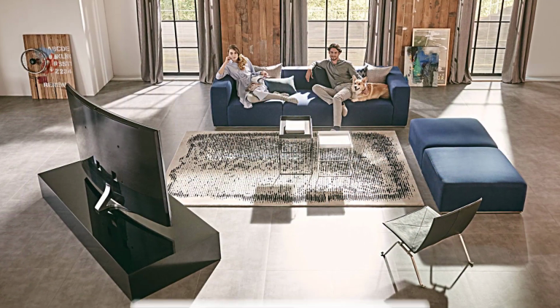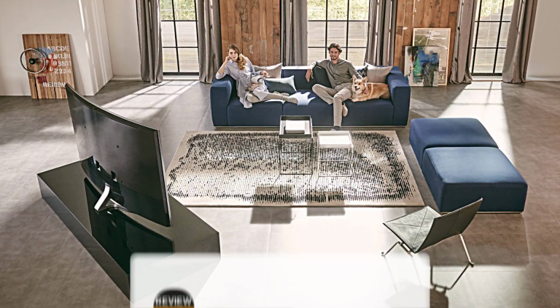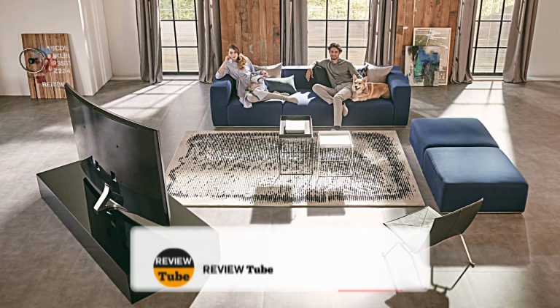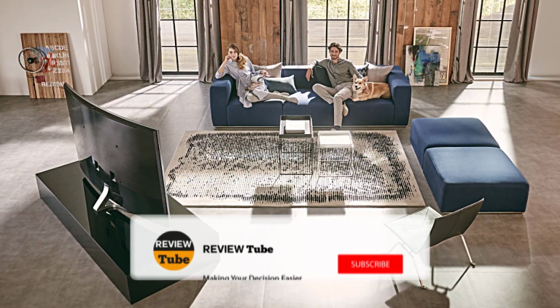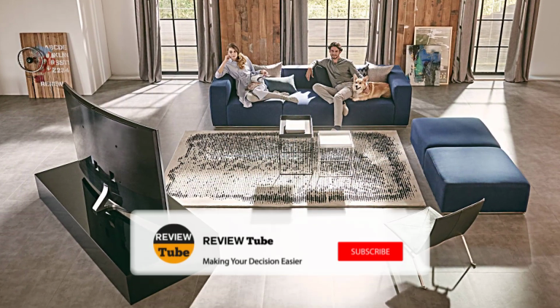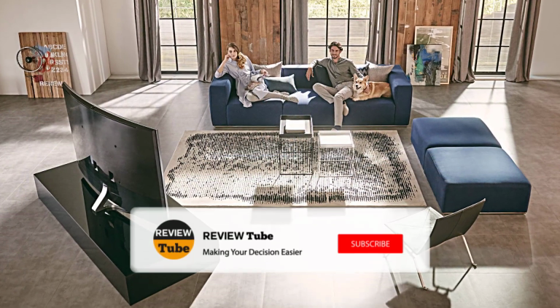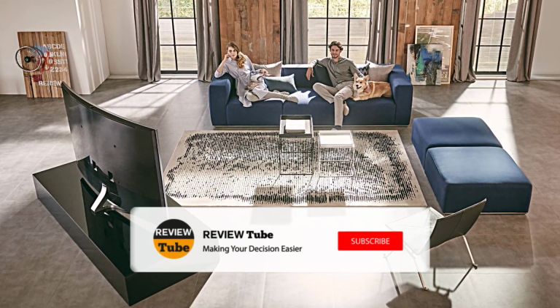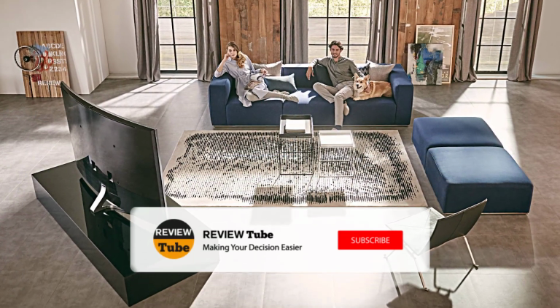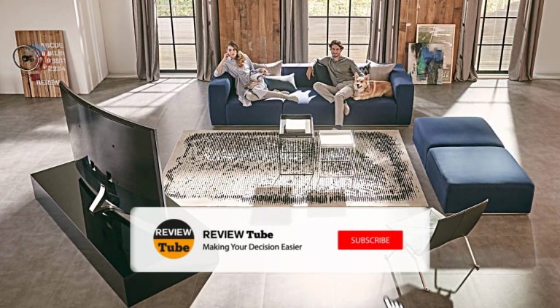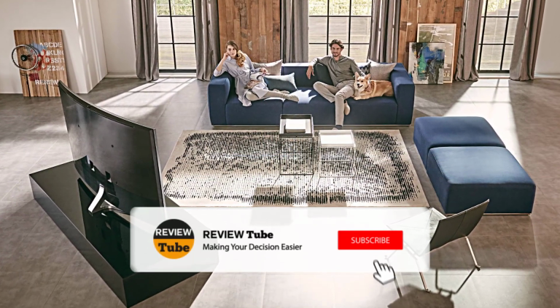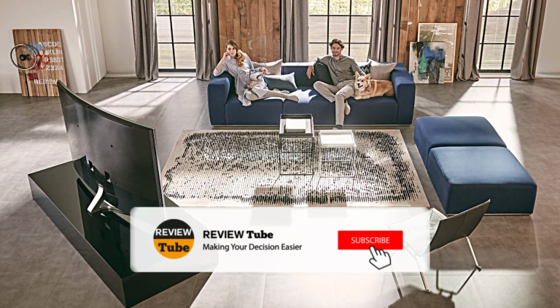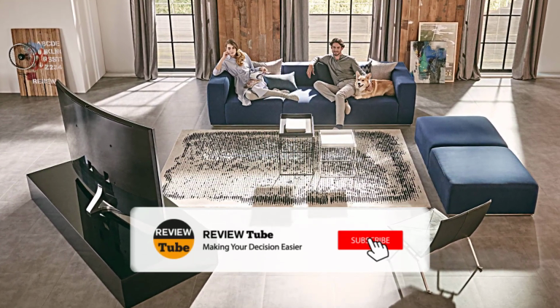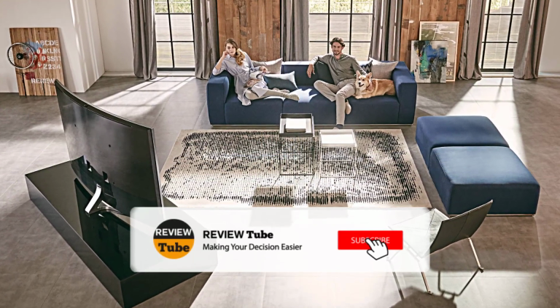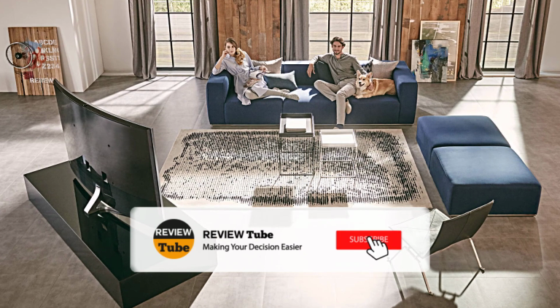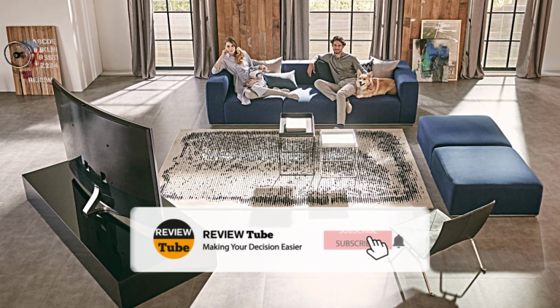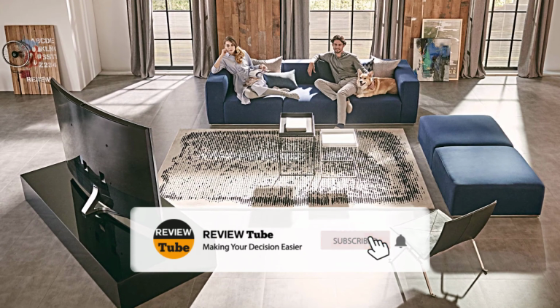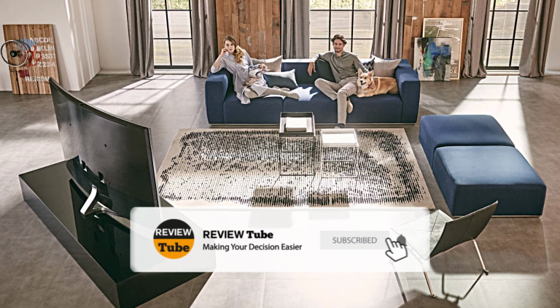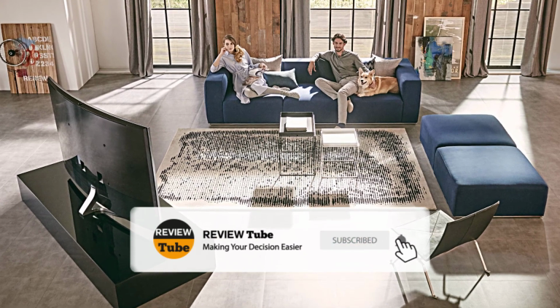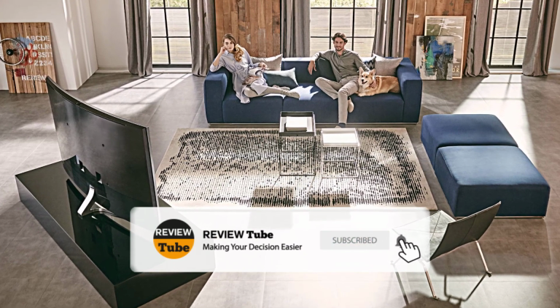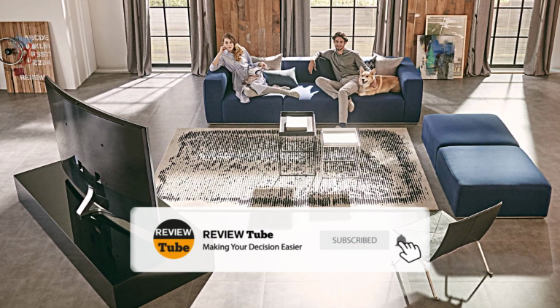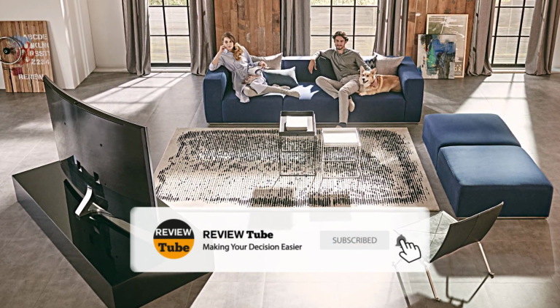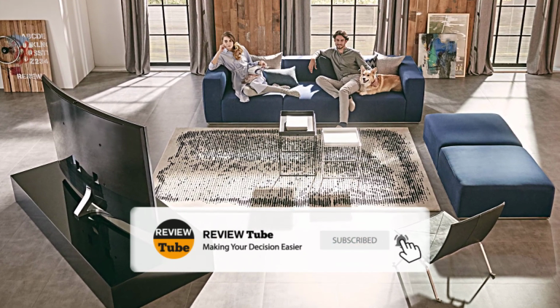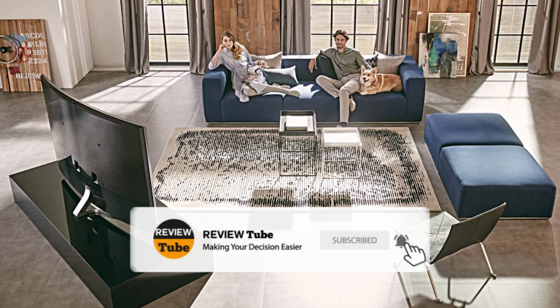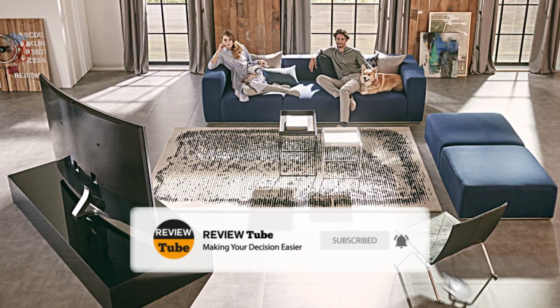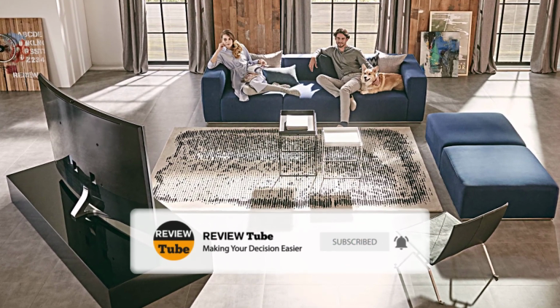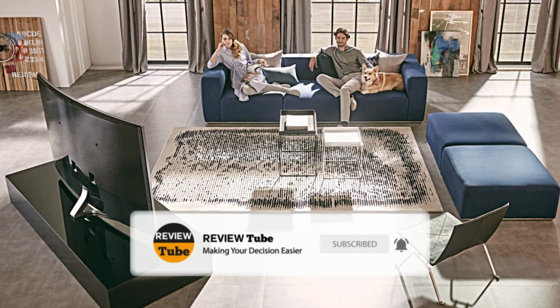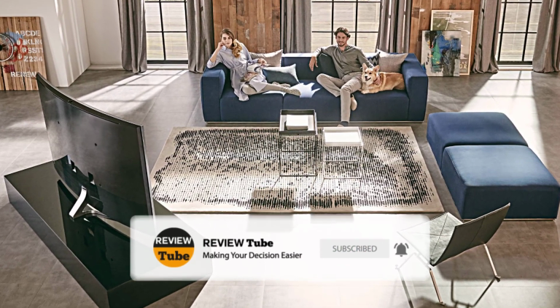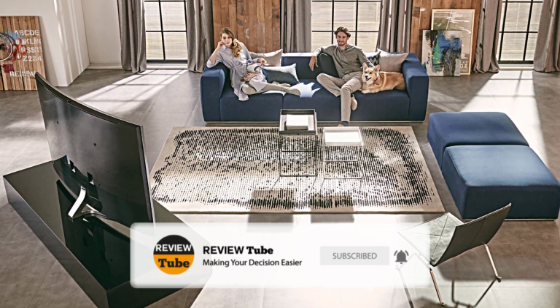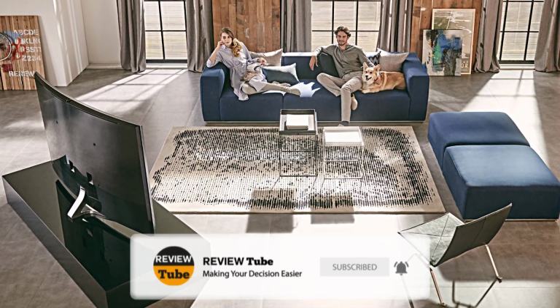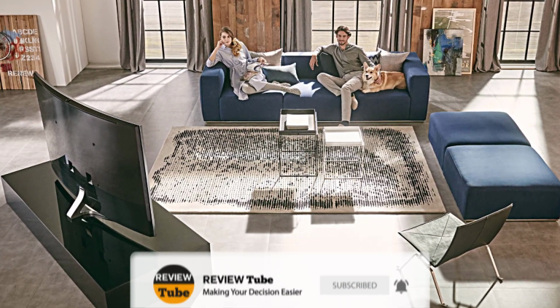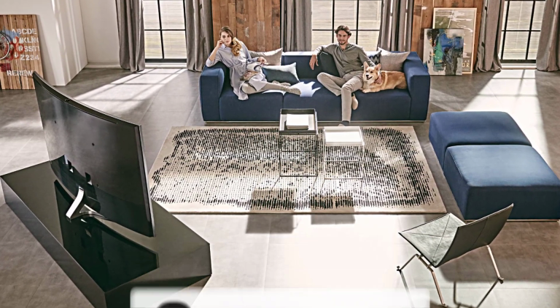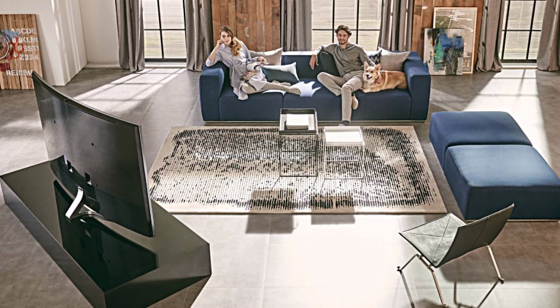Click the subscribe button for more product reviews. If you wish to receive notifications from us, hit the bell icon and we'll keep you notified.